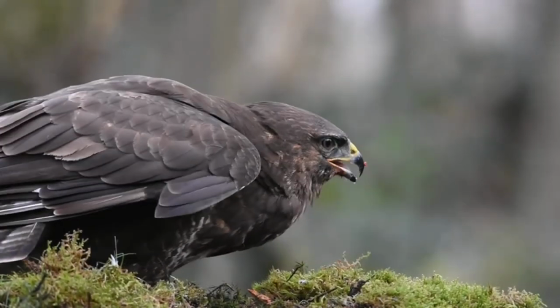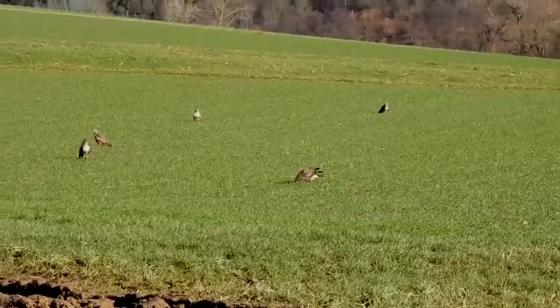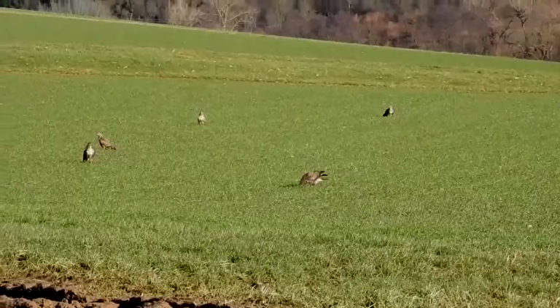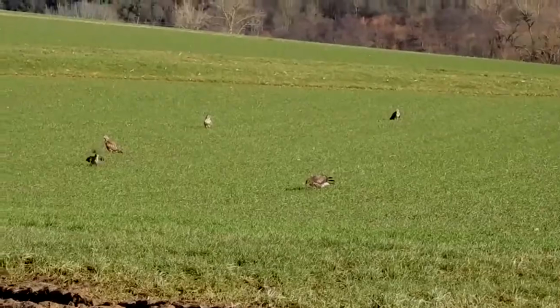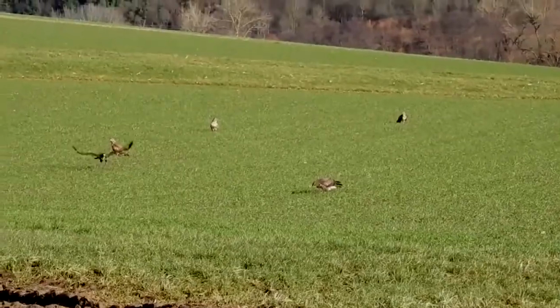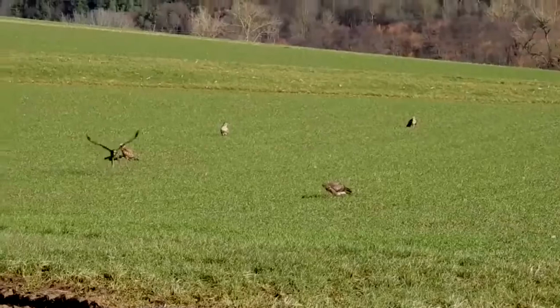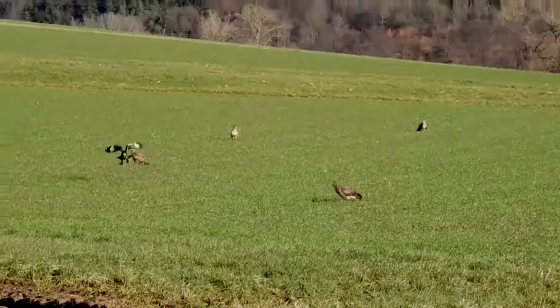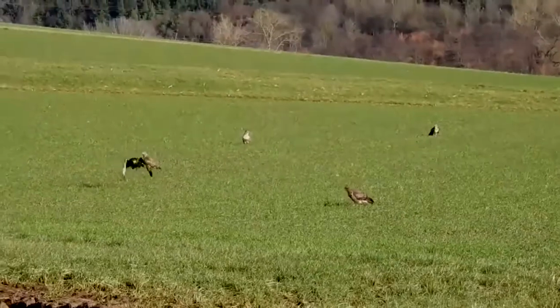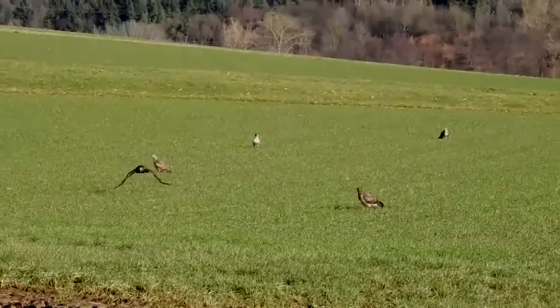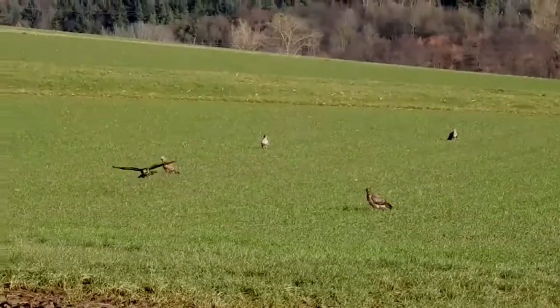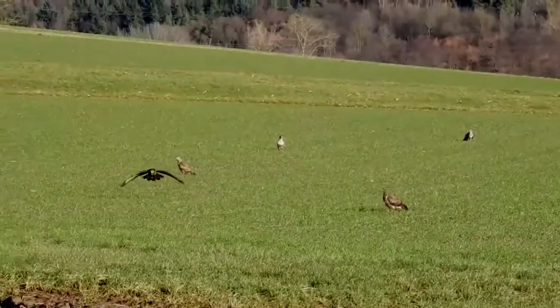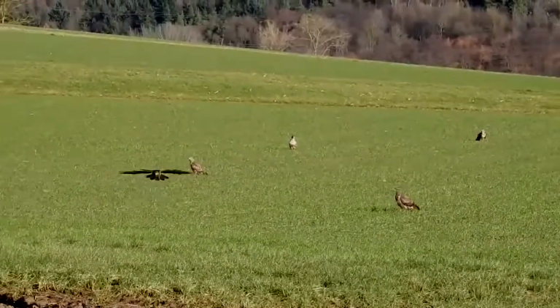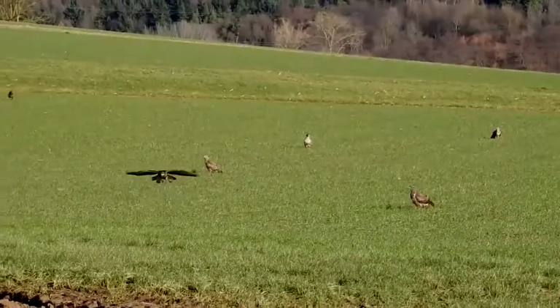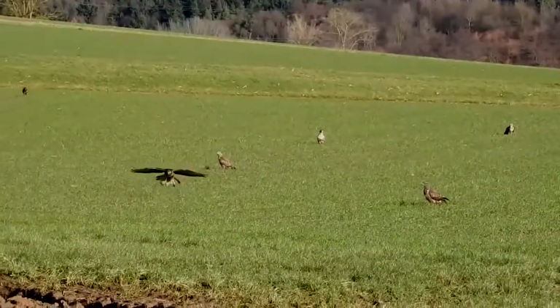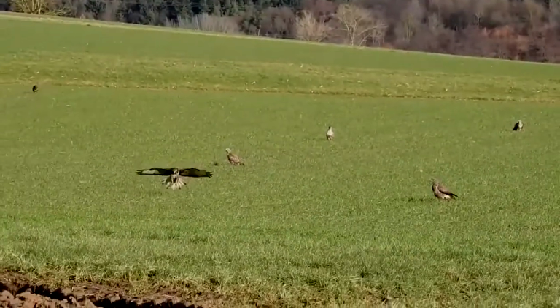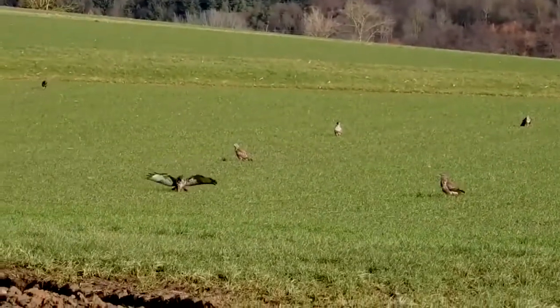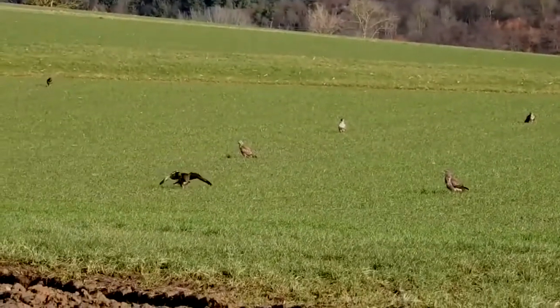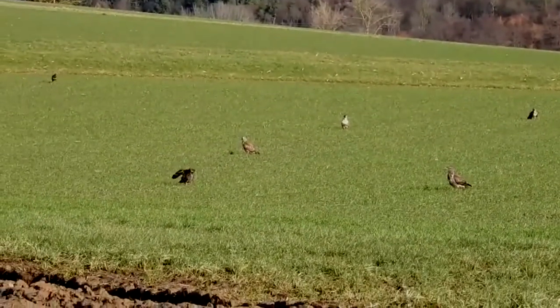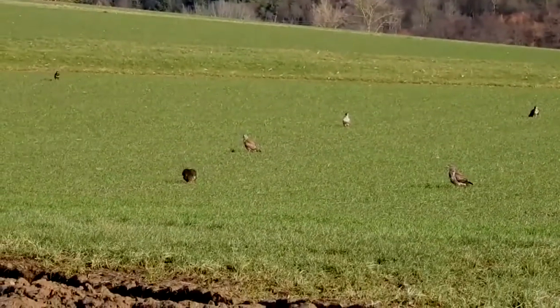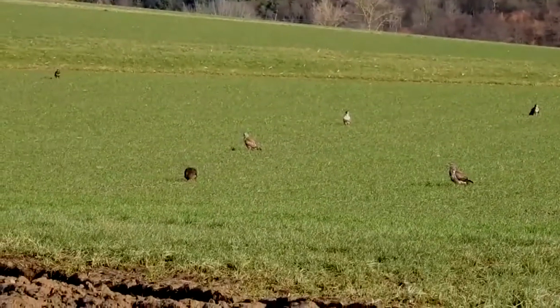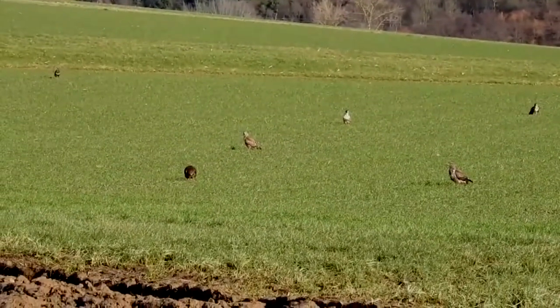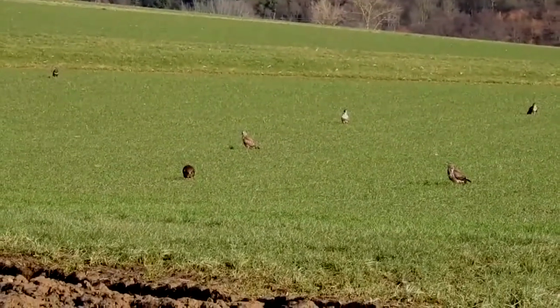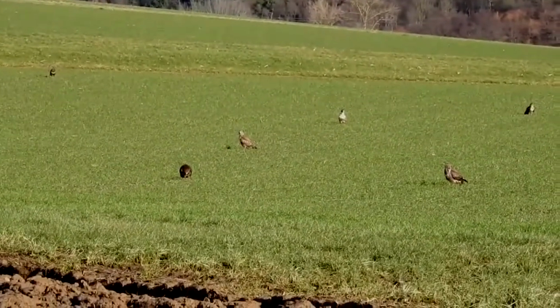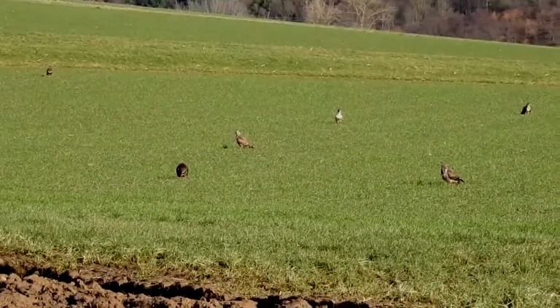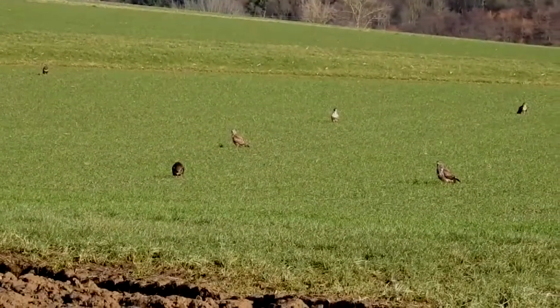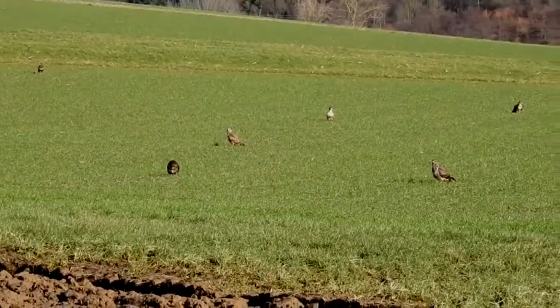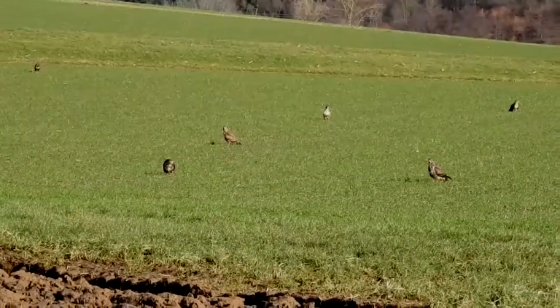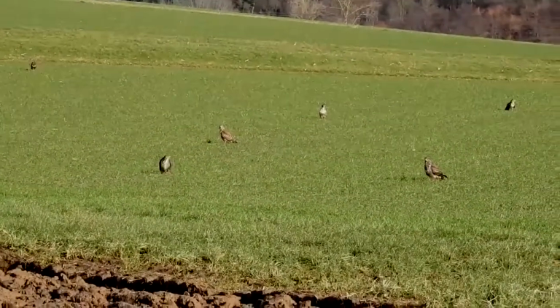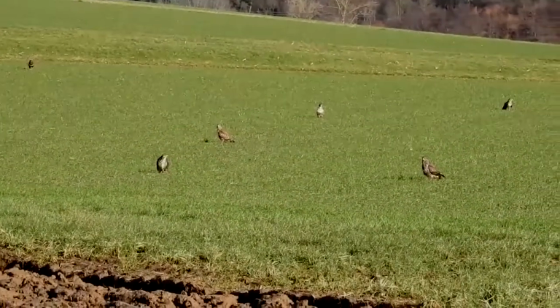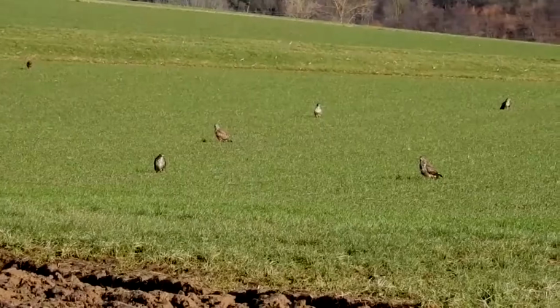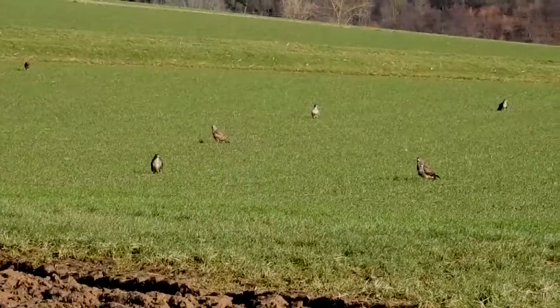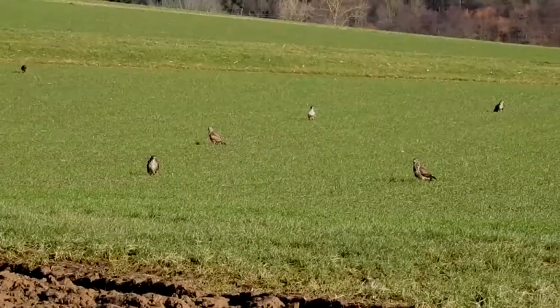Surprisingly, they seem to have a taste for worms and can often be seen bounding across wet fields and meadows in search of them.